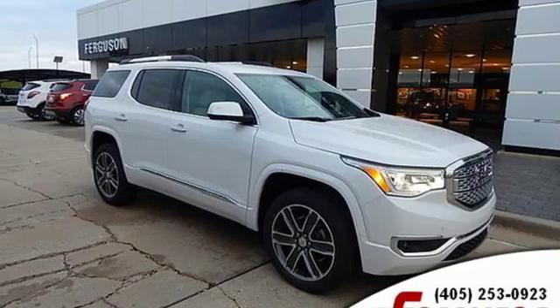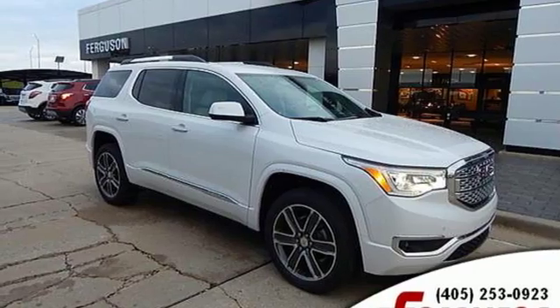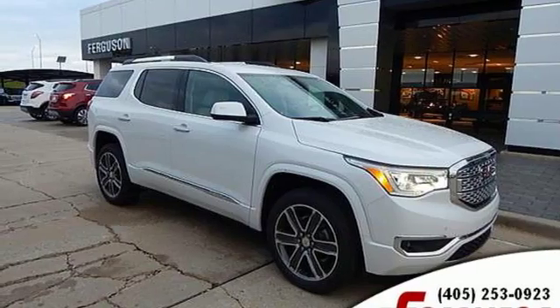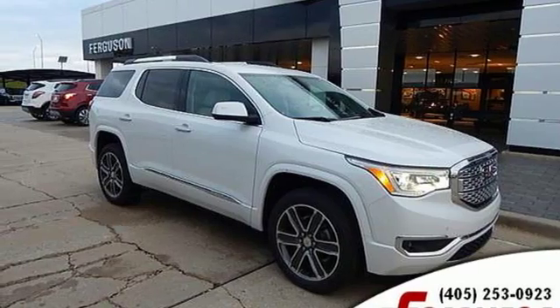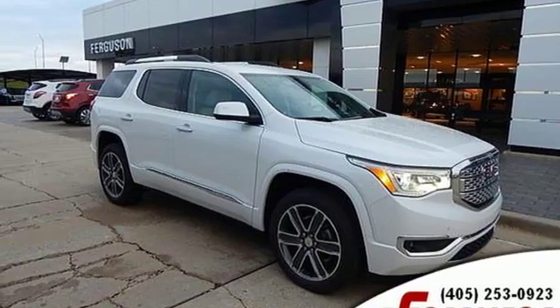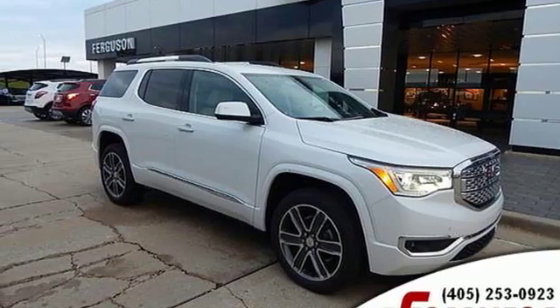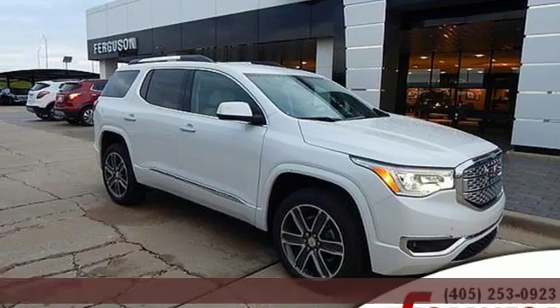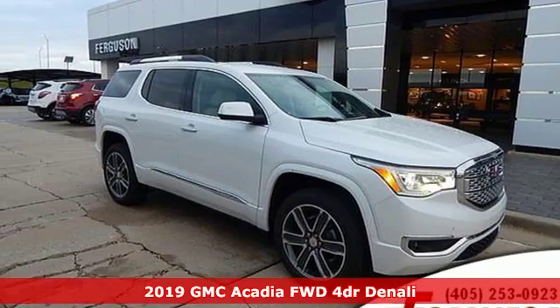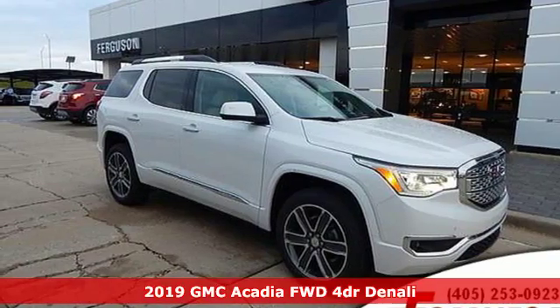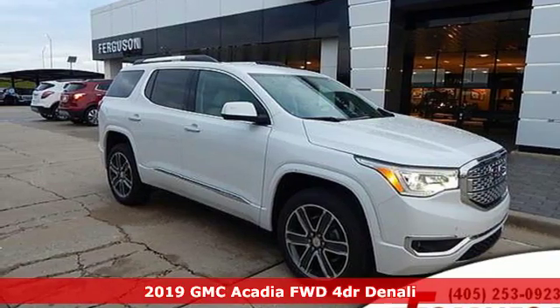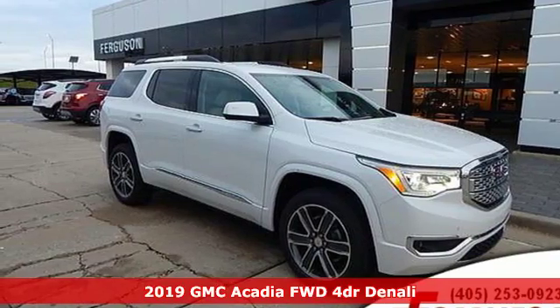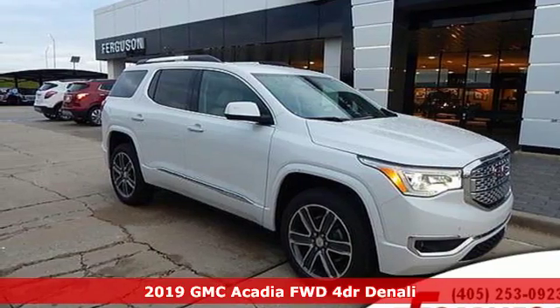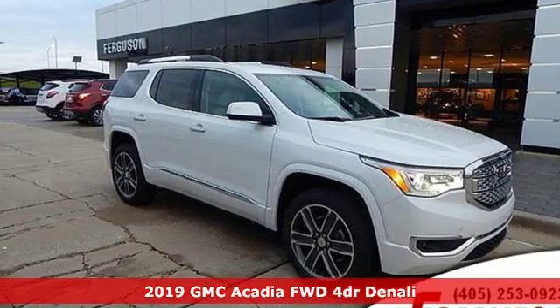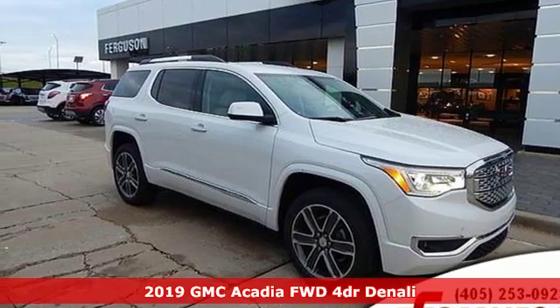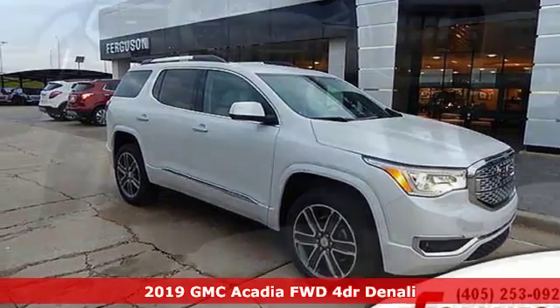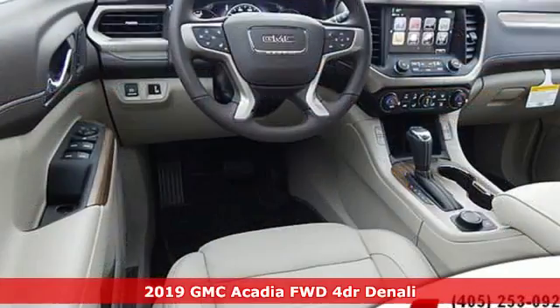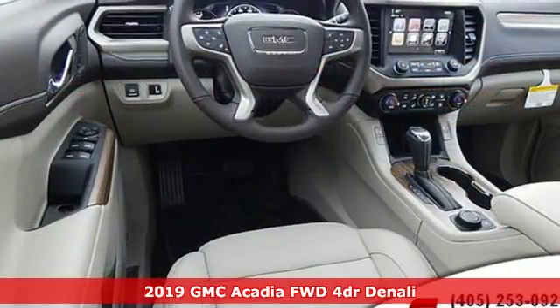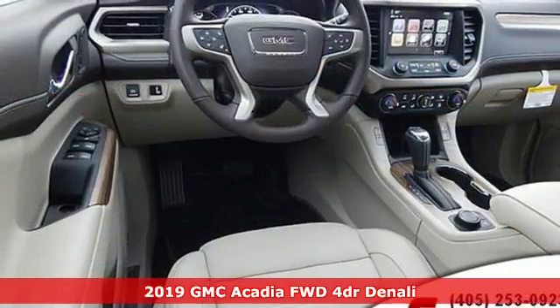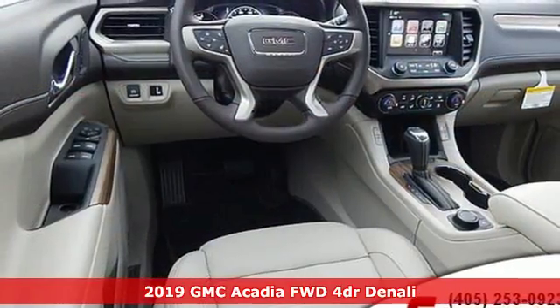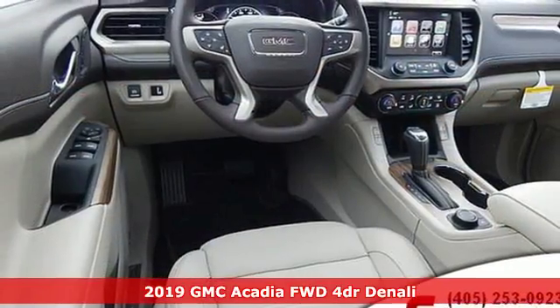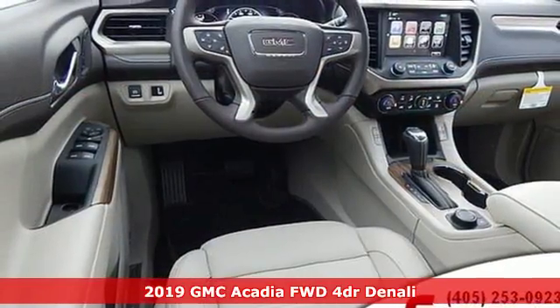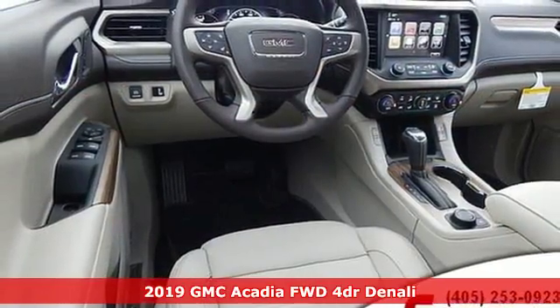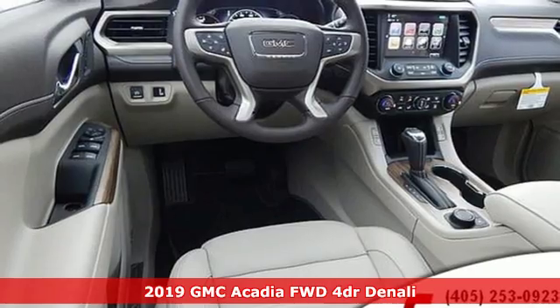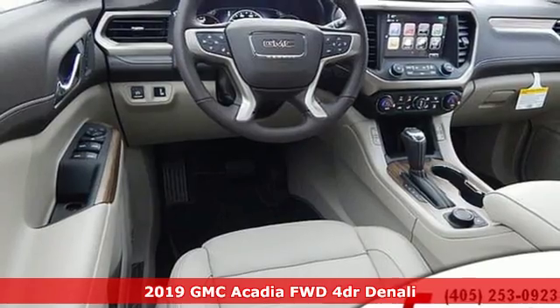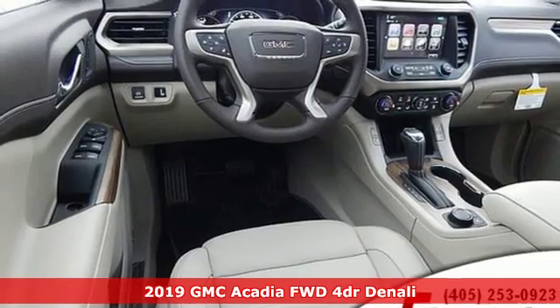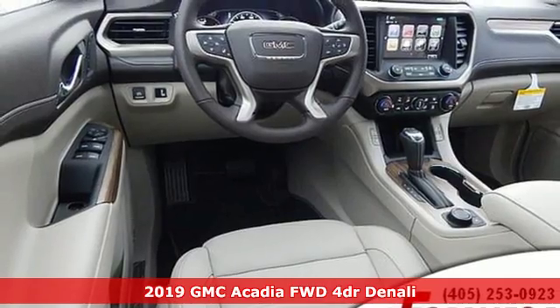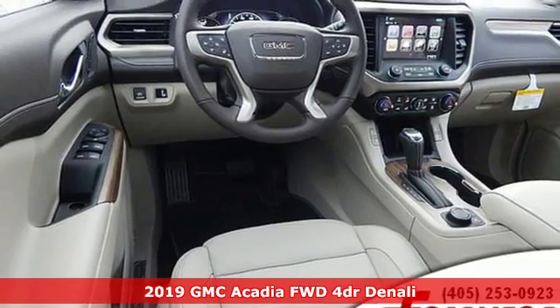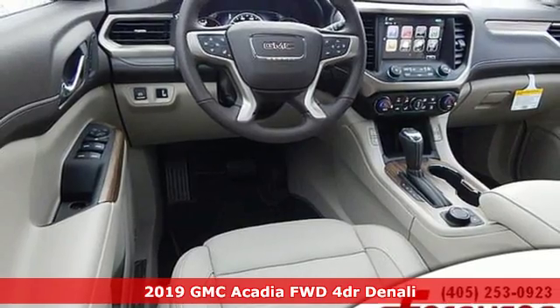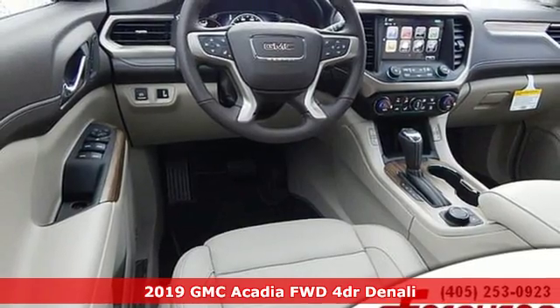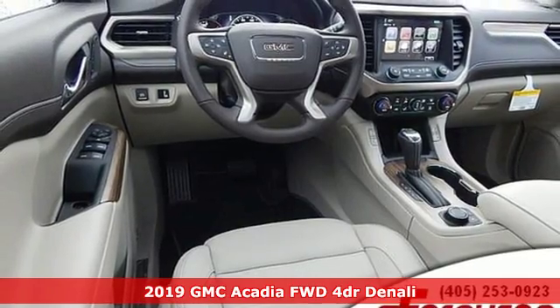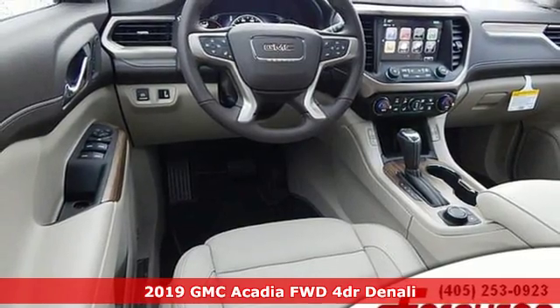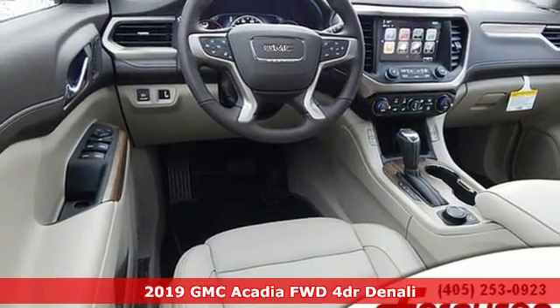Here's a new 2019 GMC Acadia. Smart capabilities, strong performance. GMC.